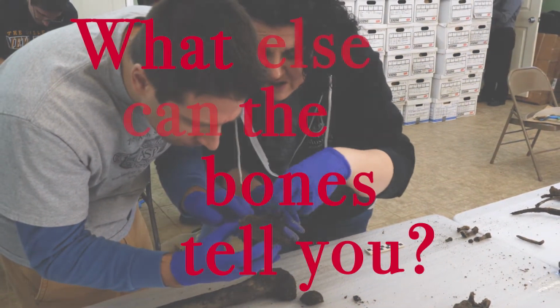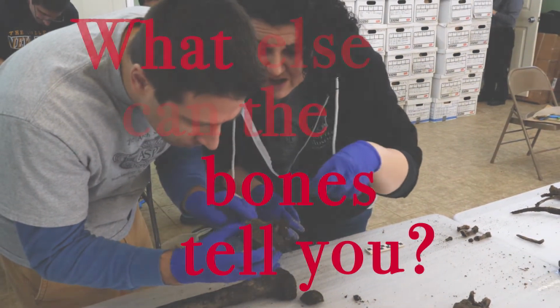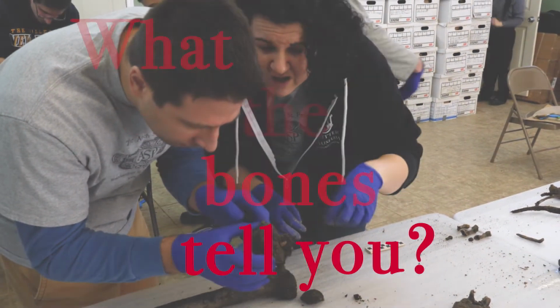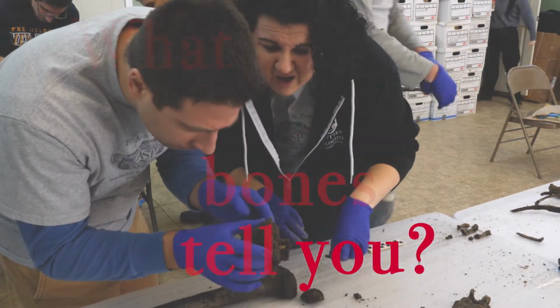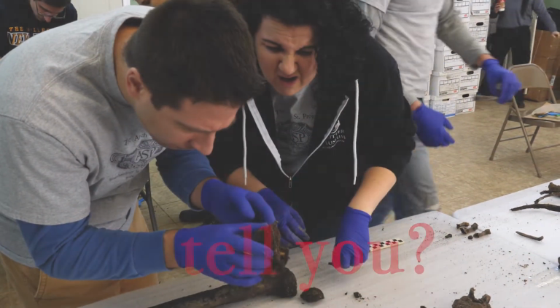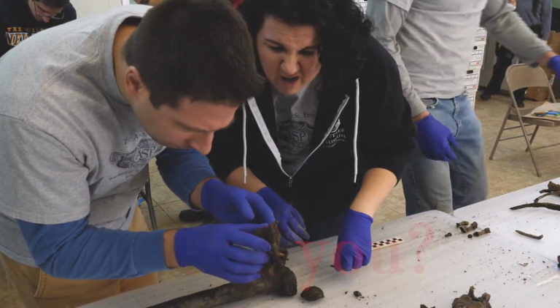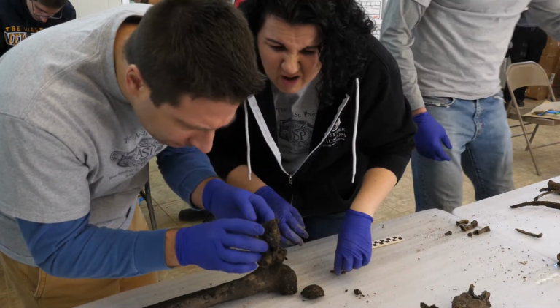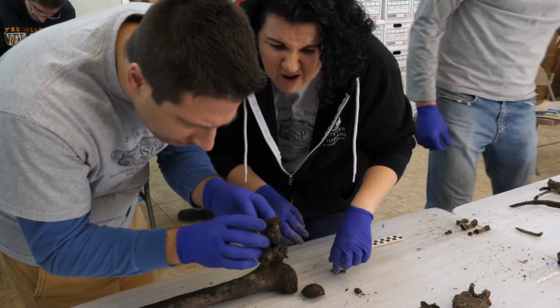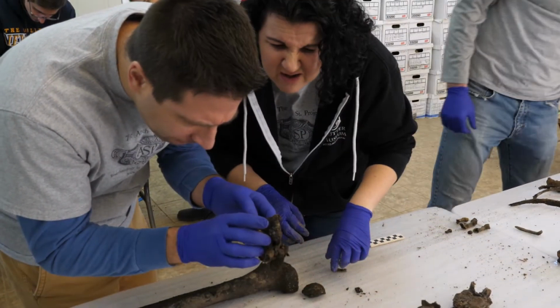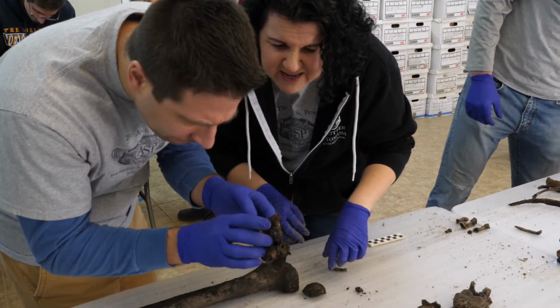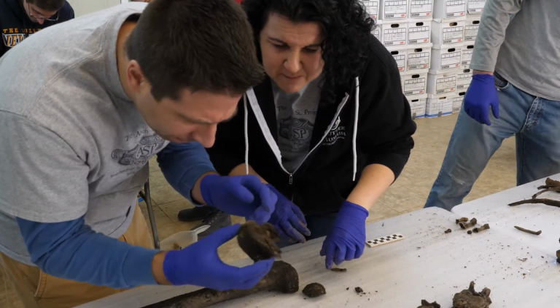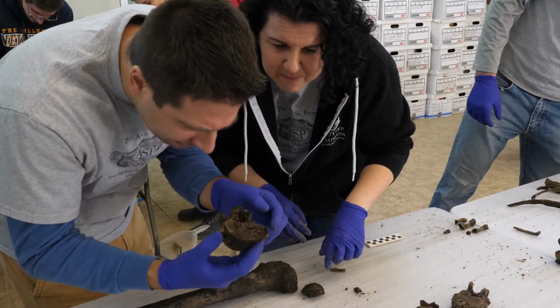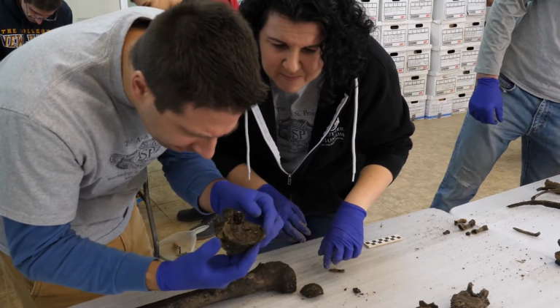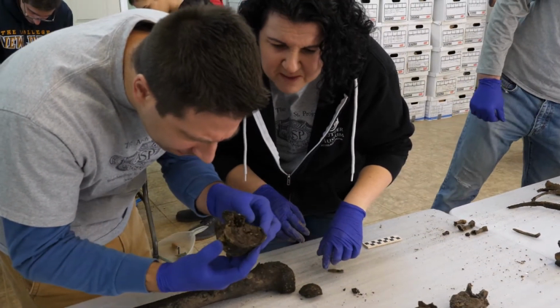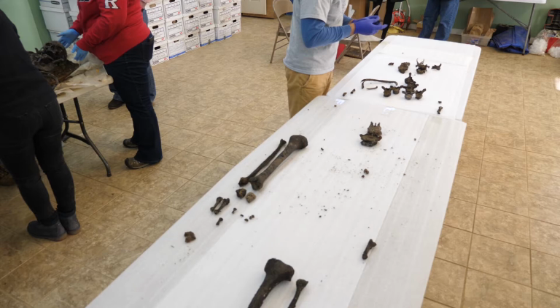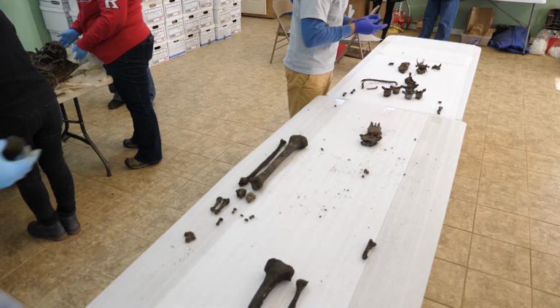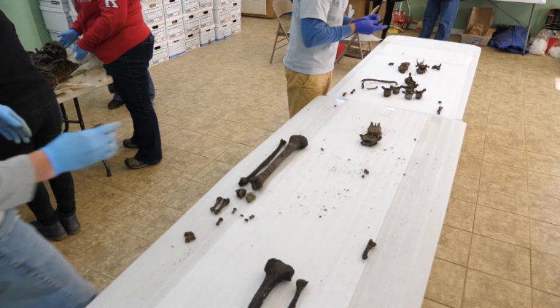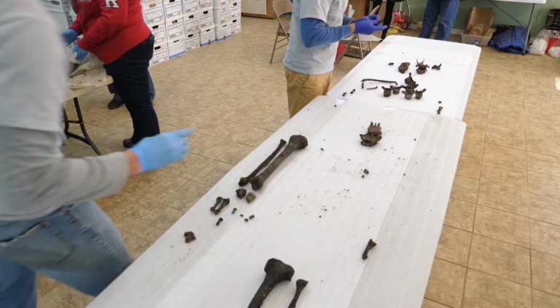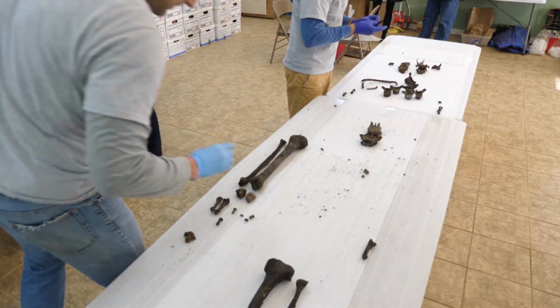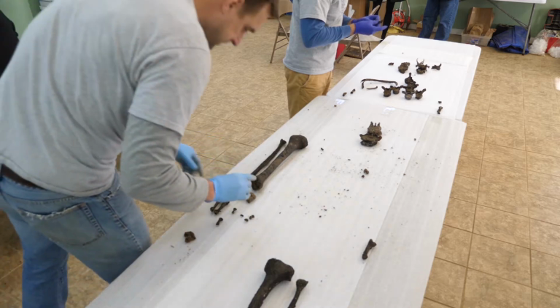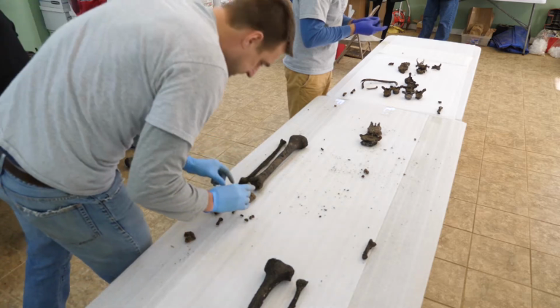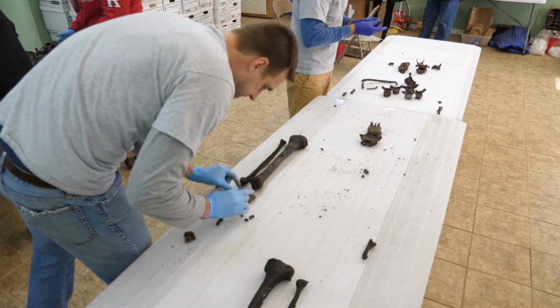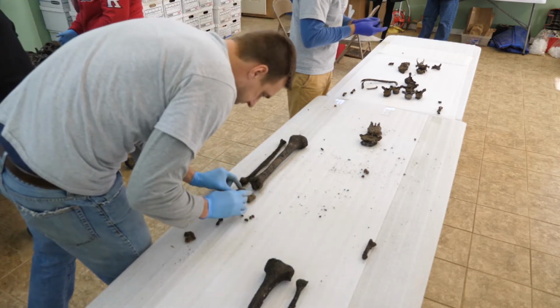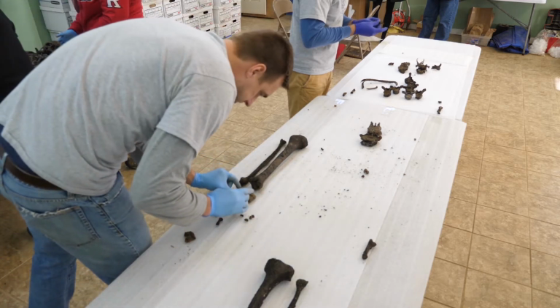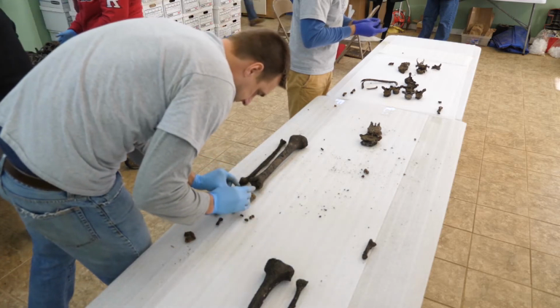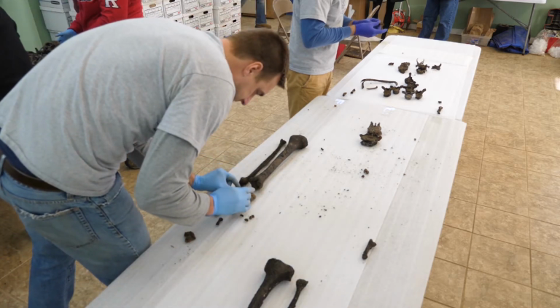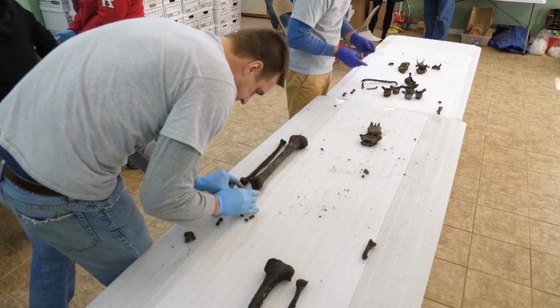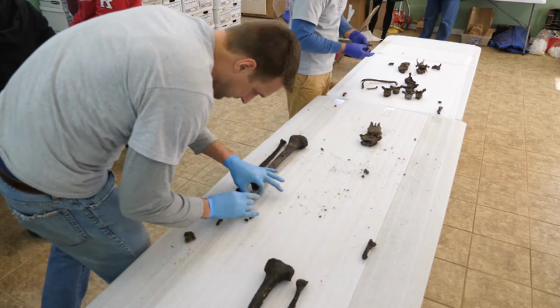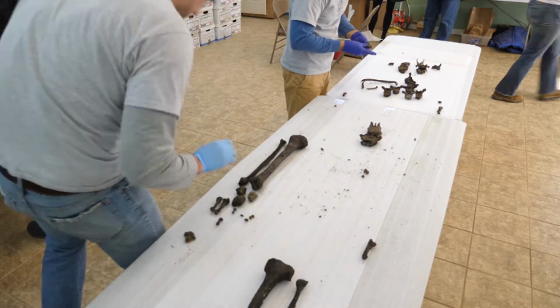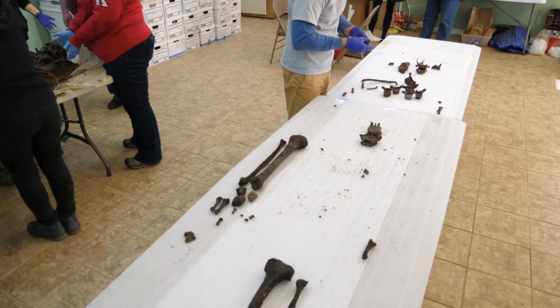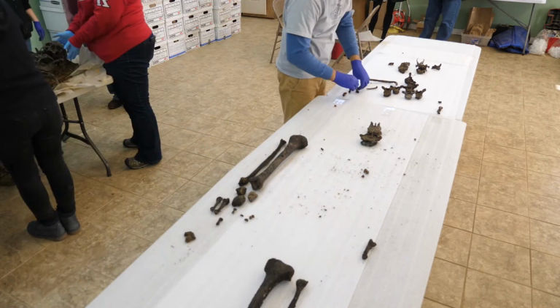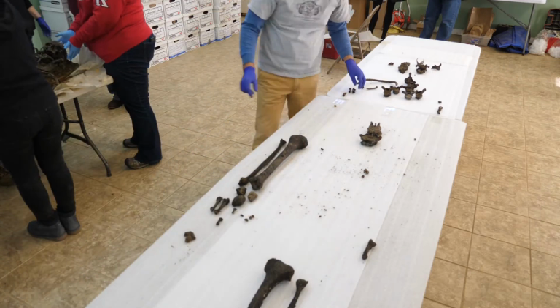The bones tell you how the person lived. In many cases, they can tell you how they died, what their quality of life was like, and their nutrition. And that's just visually.